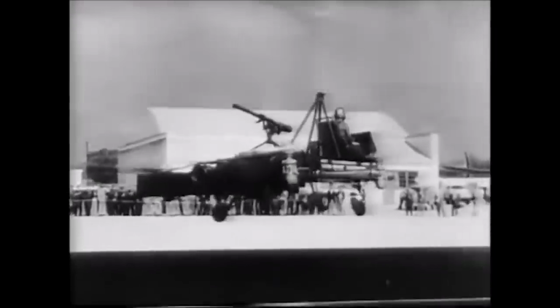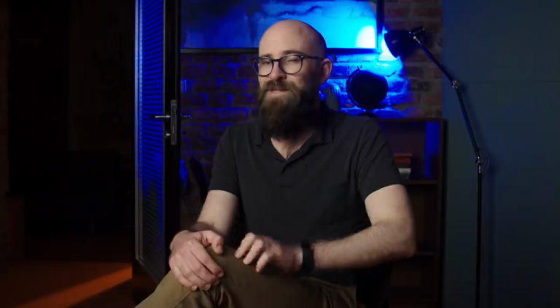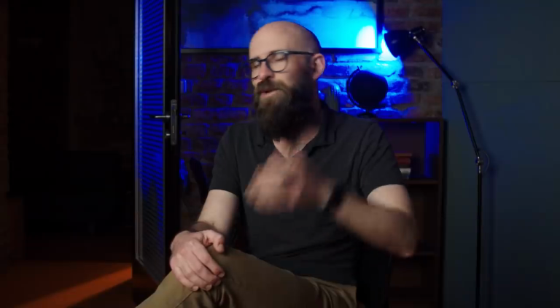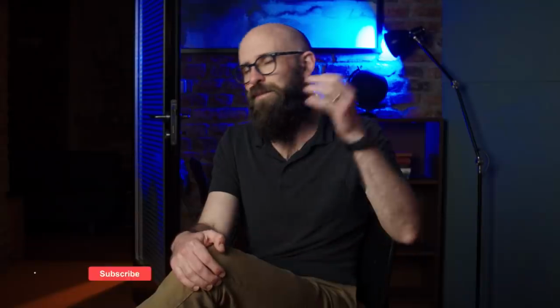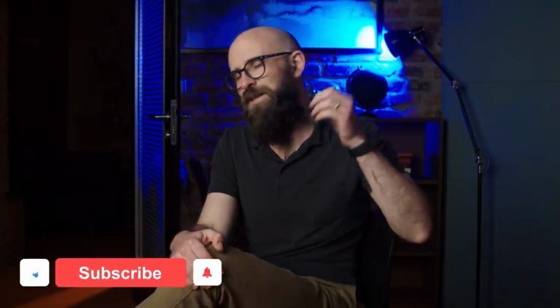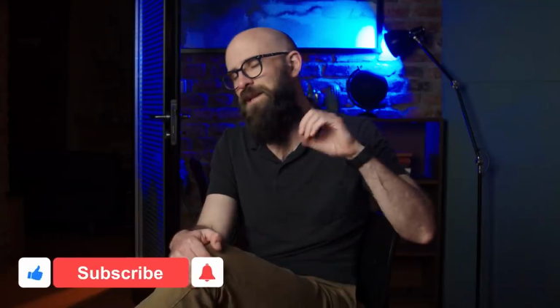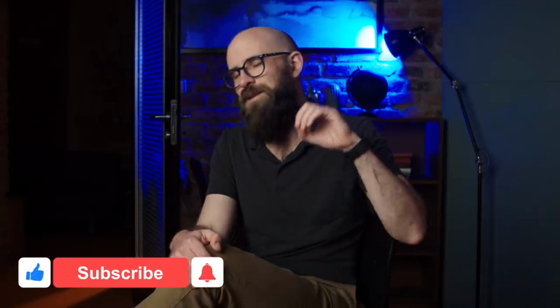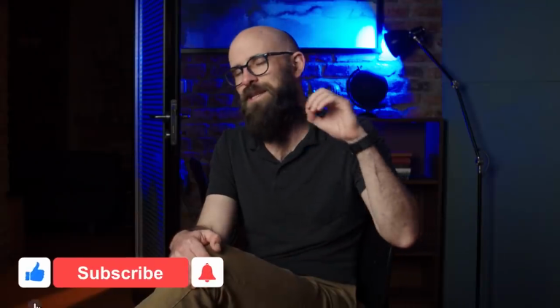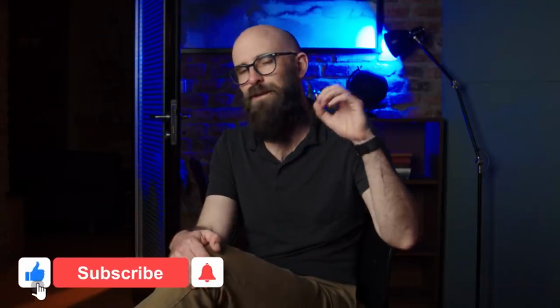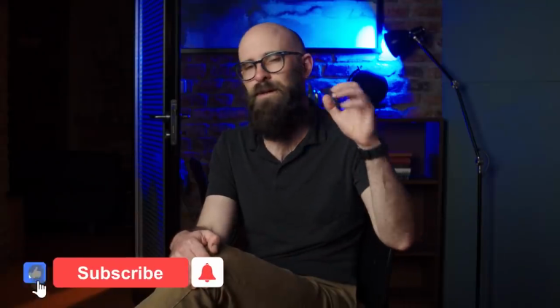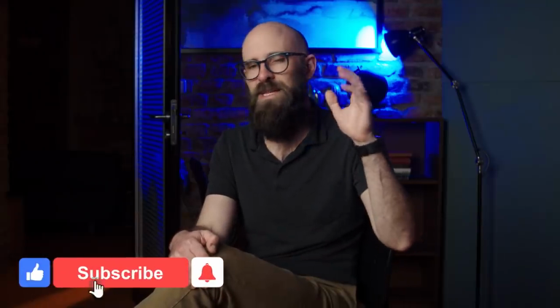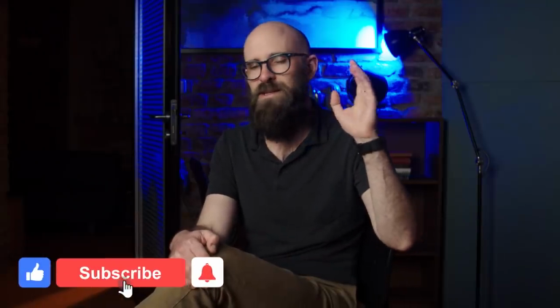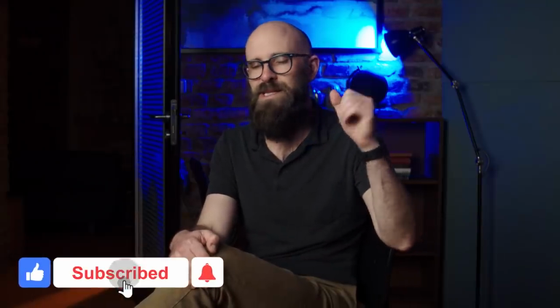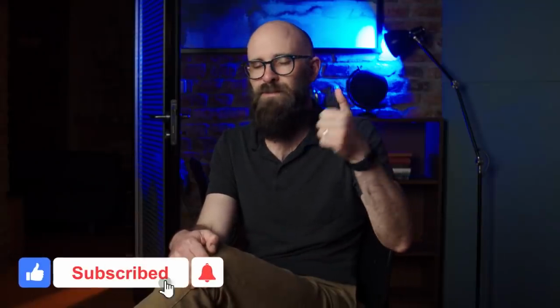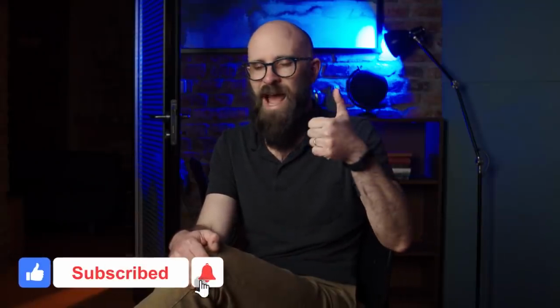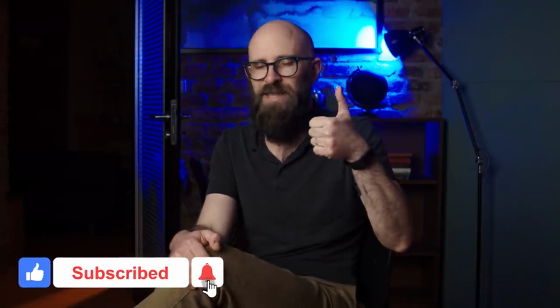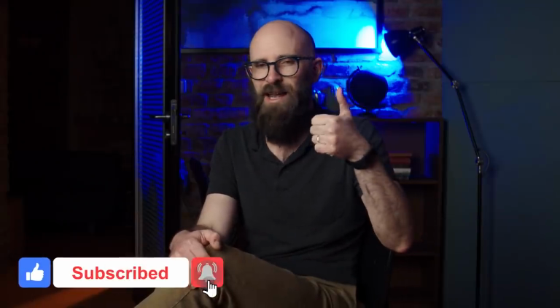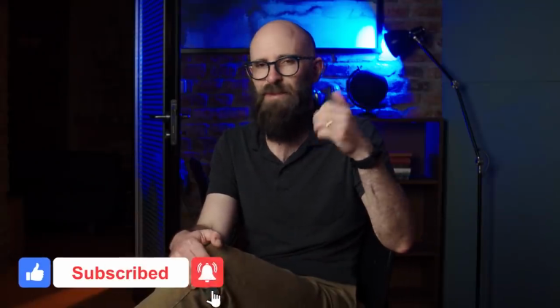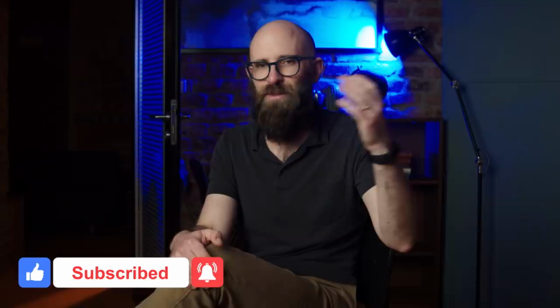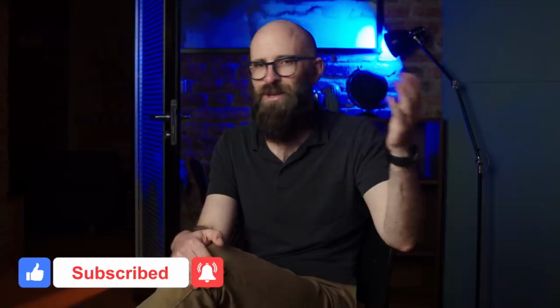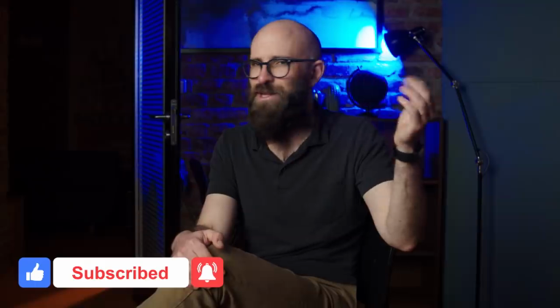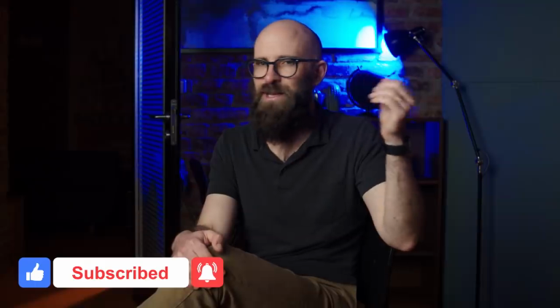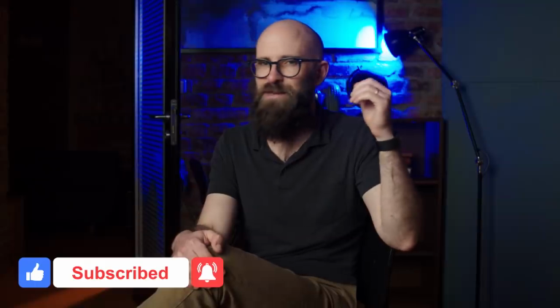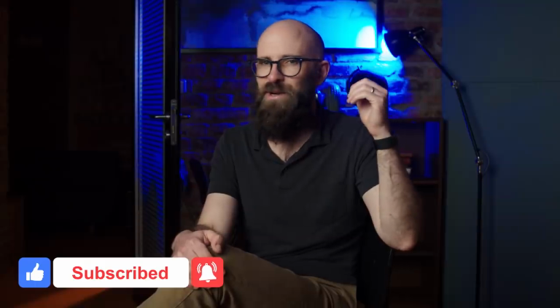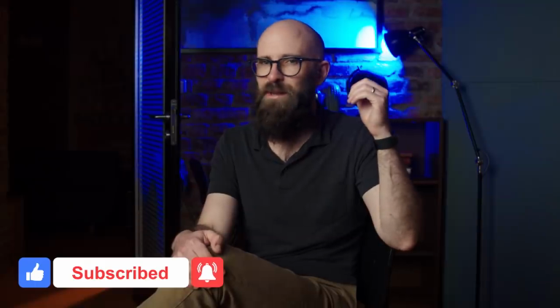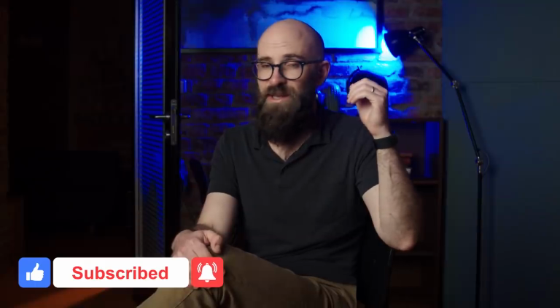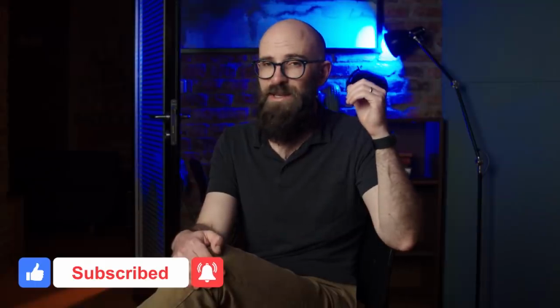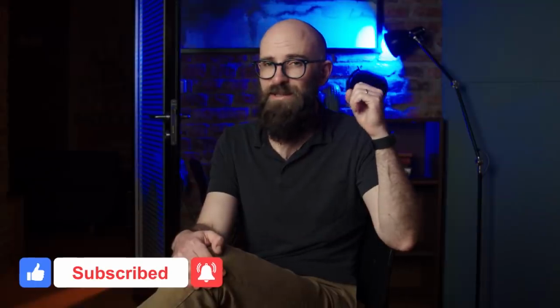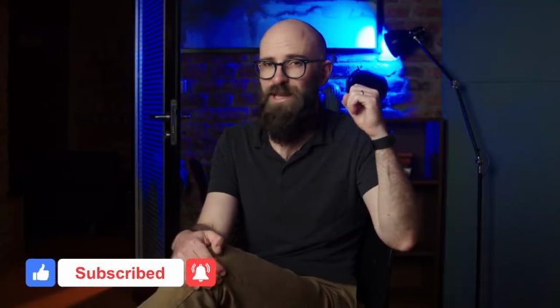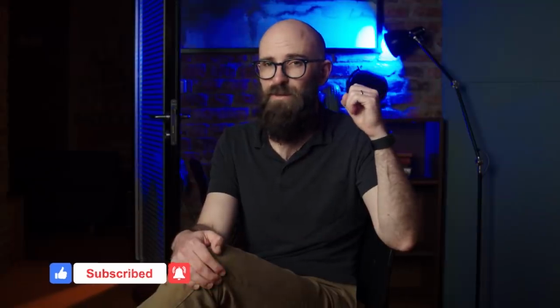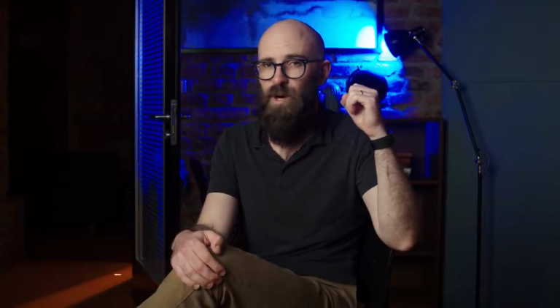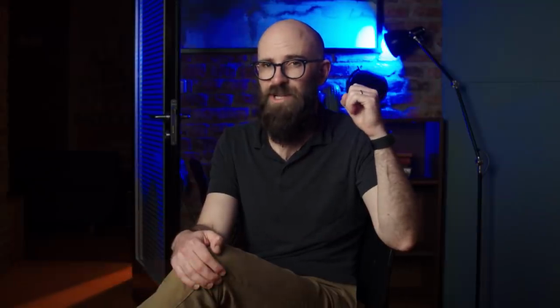I really hope you found this video interesting. If you did, please do smash that like button below, don't forget to subscribe, and thank you for watching.